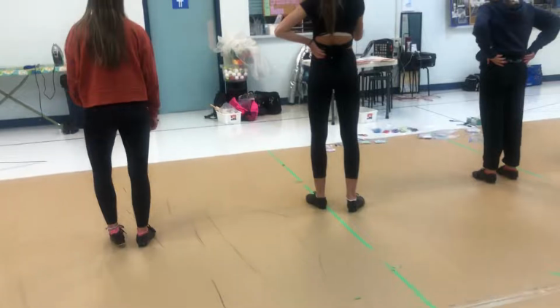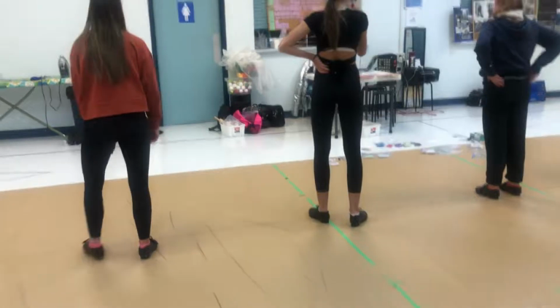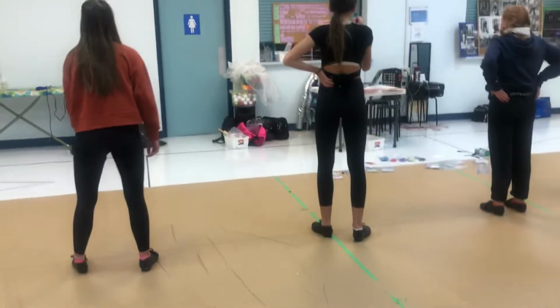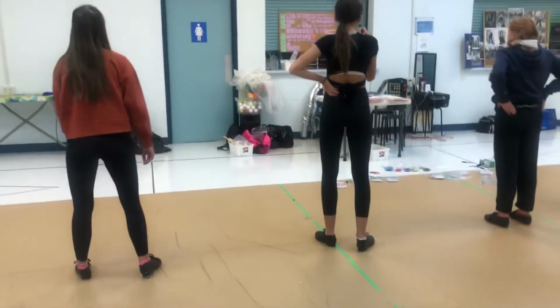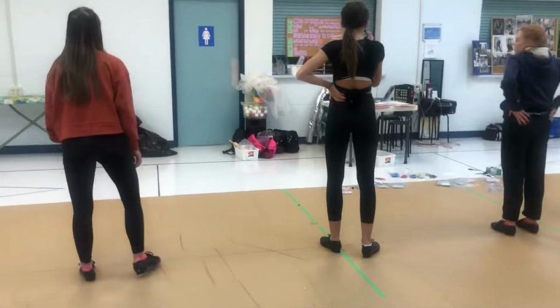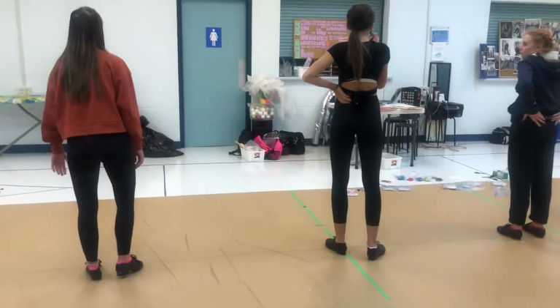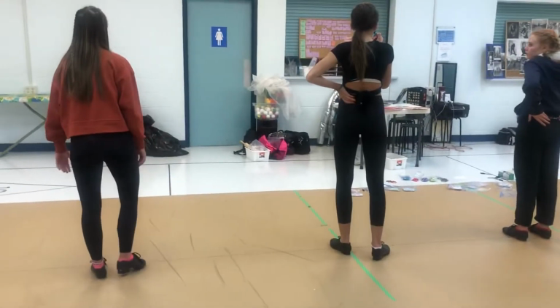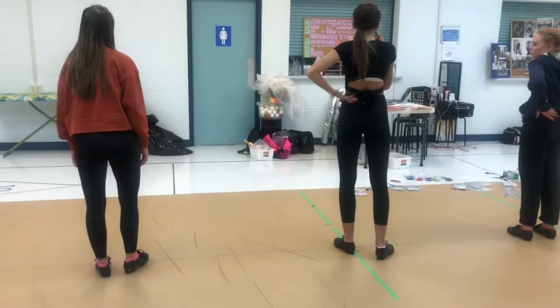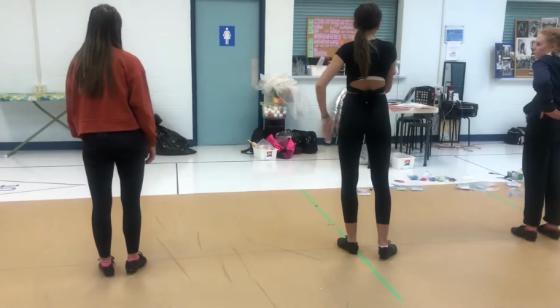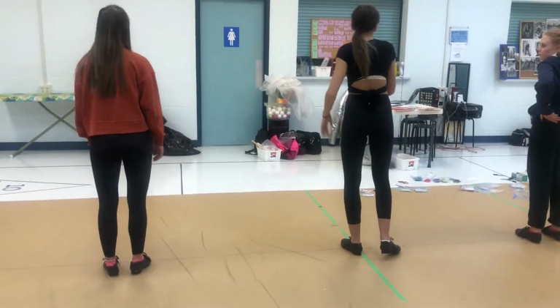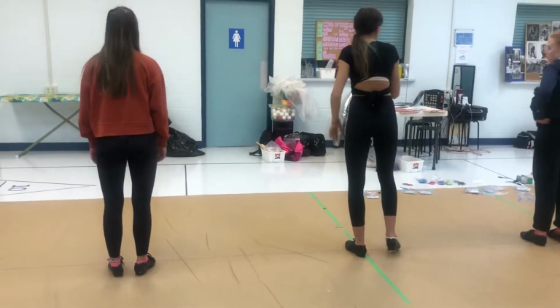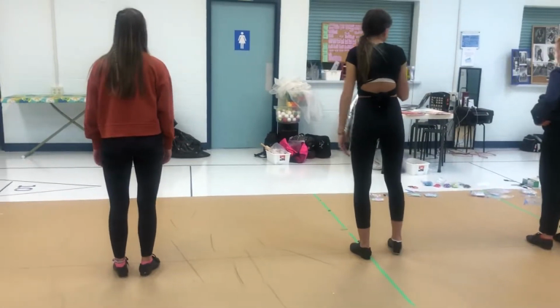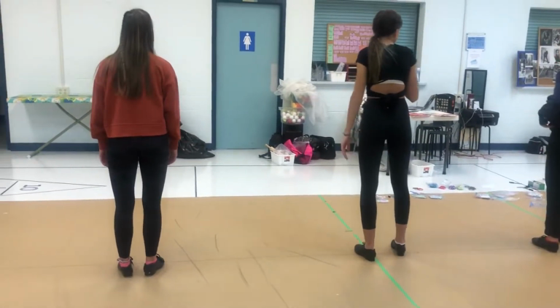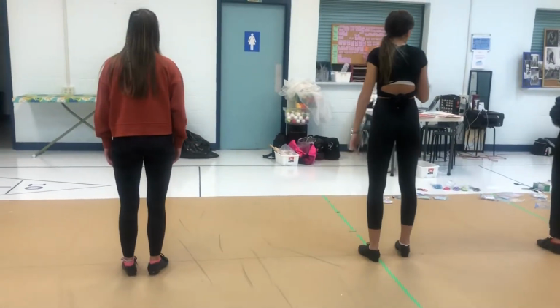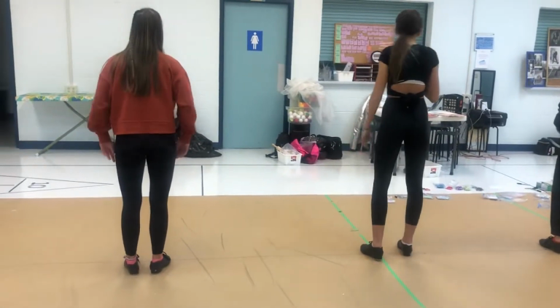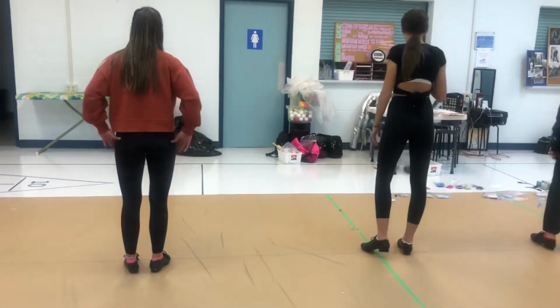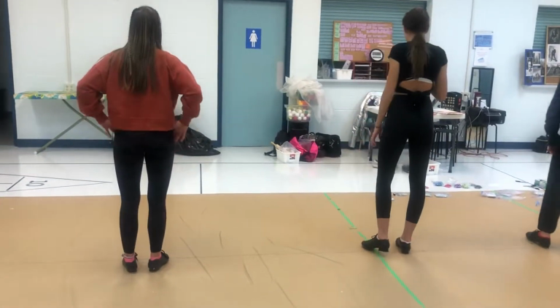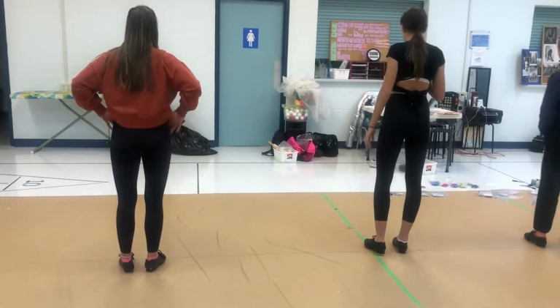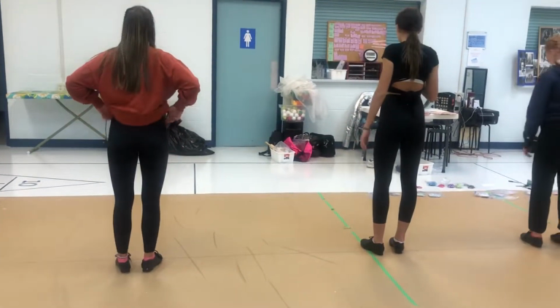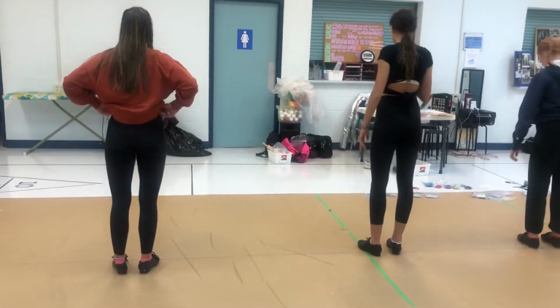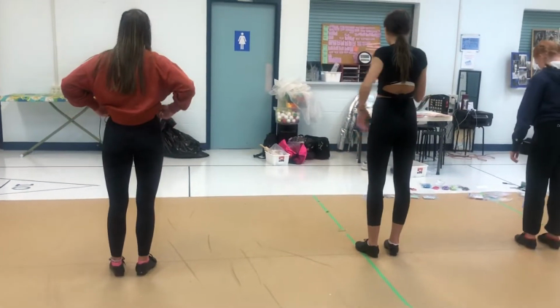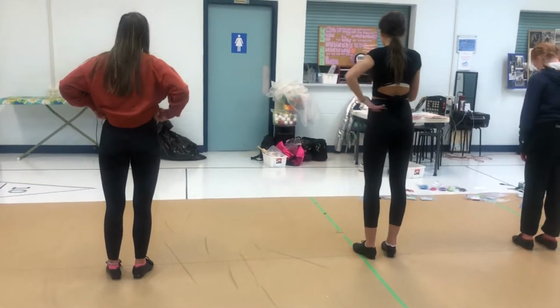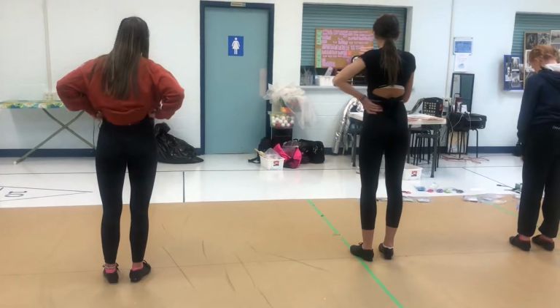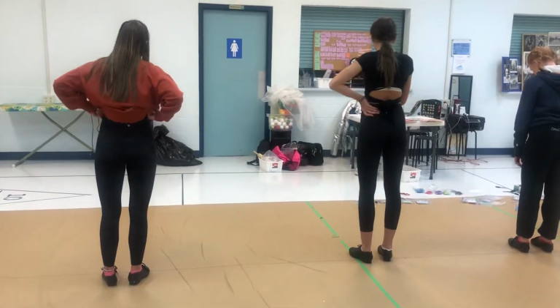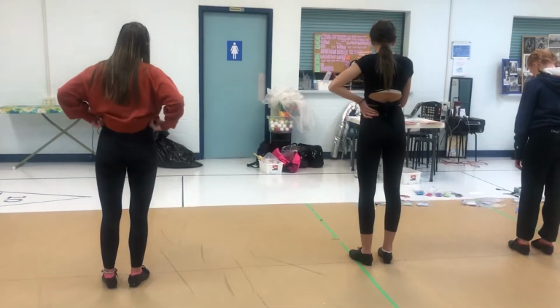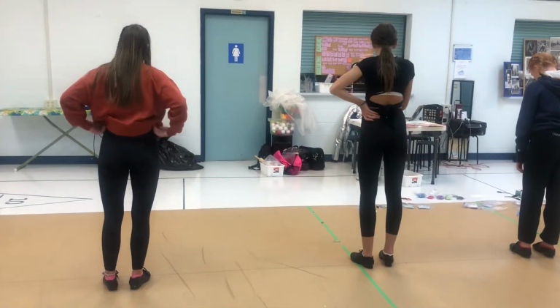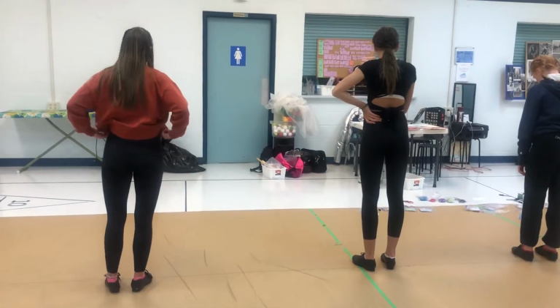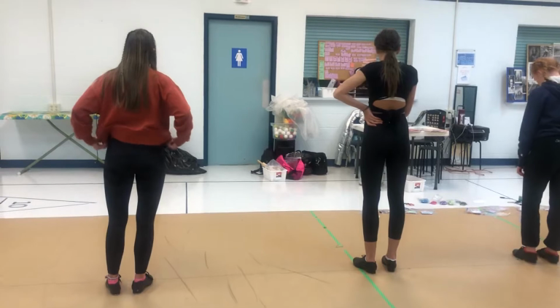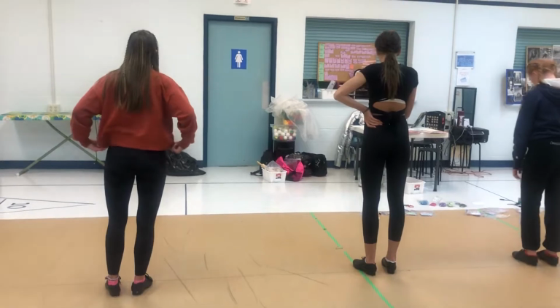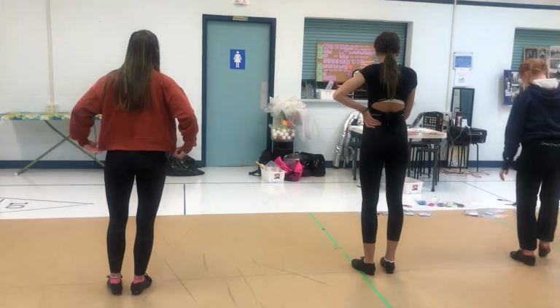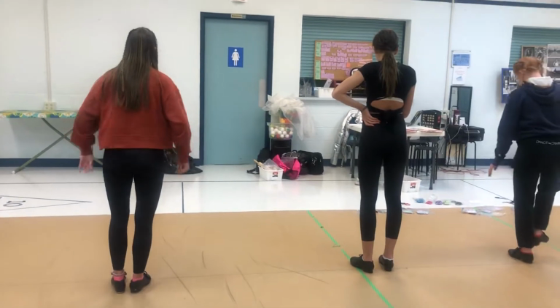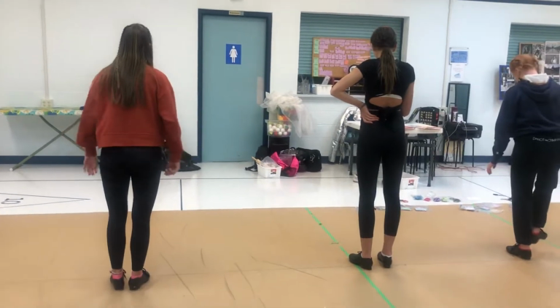Okay guys, we're moving on with grade 8 tap. We start off with a shuffle, pick up, change, cross.